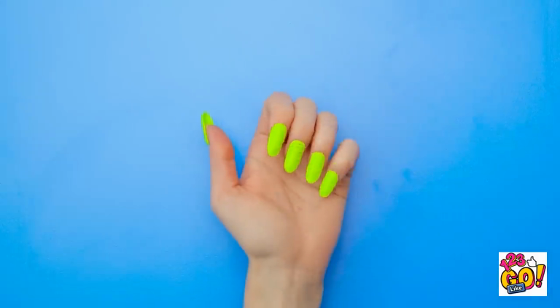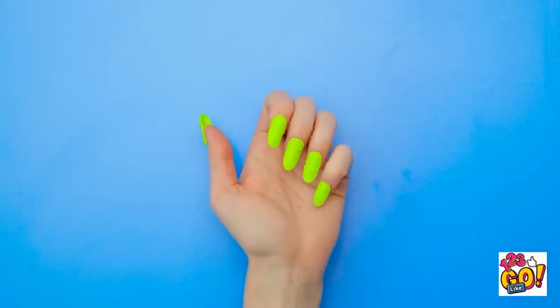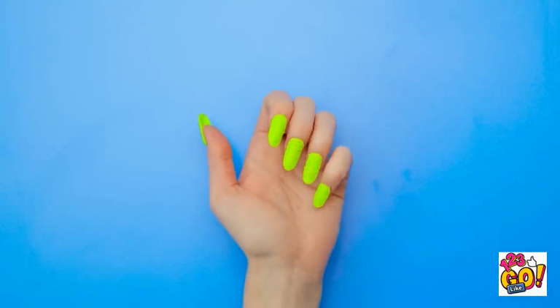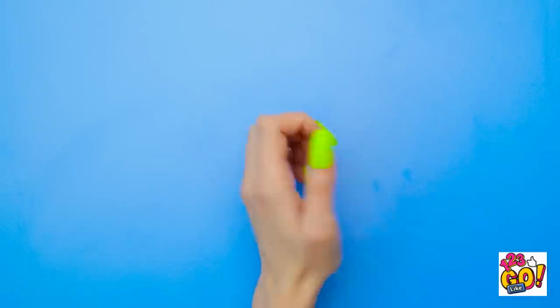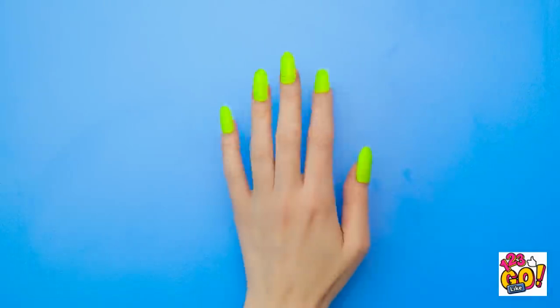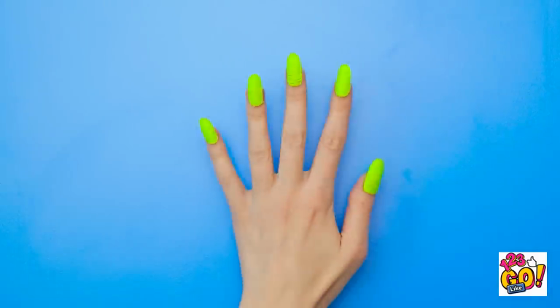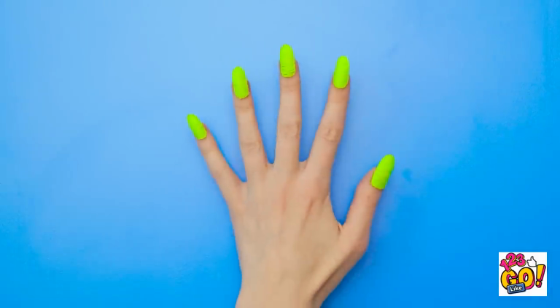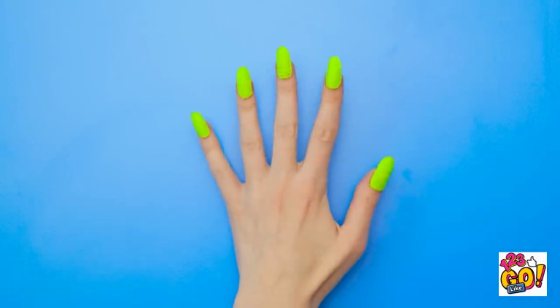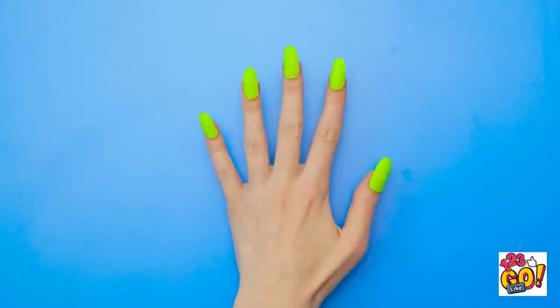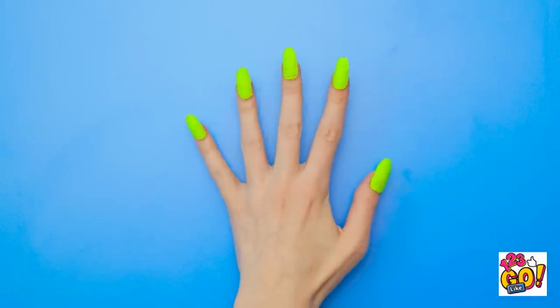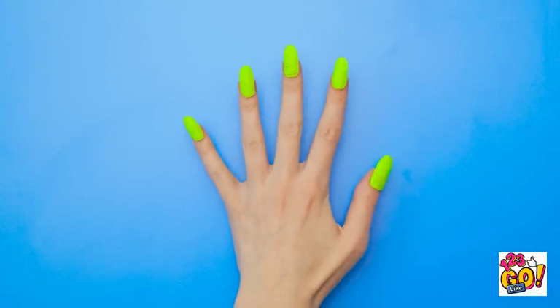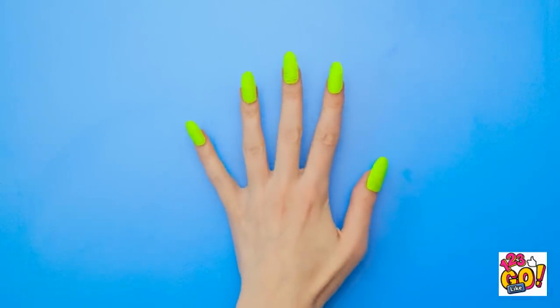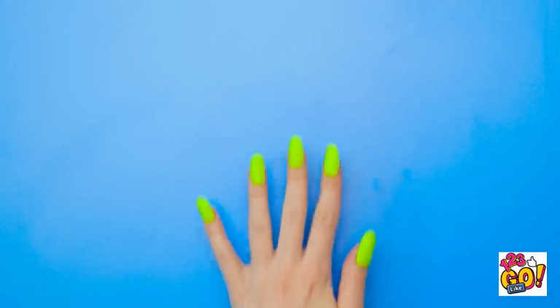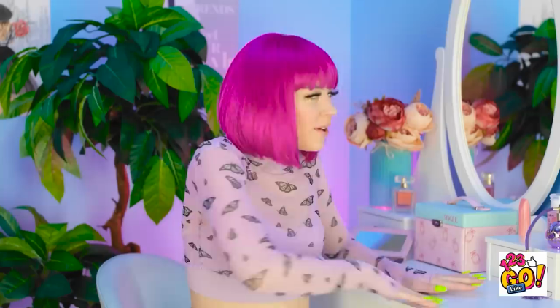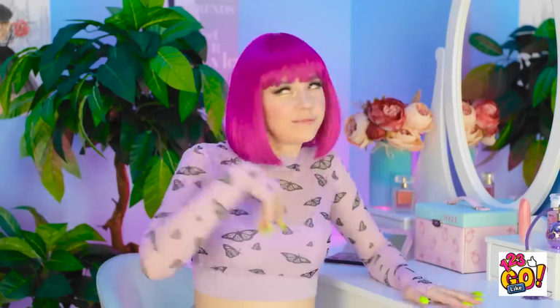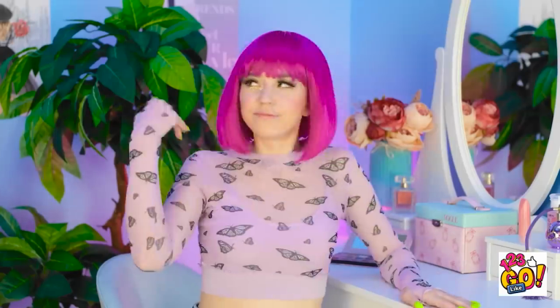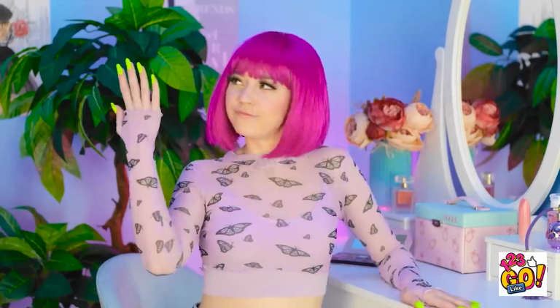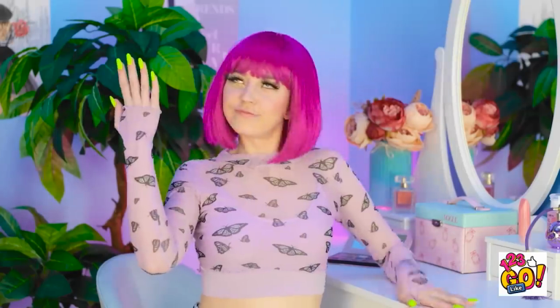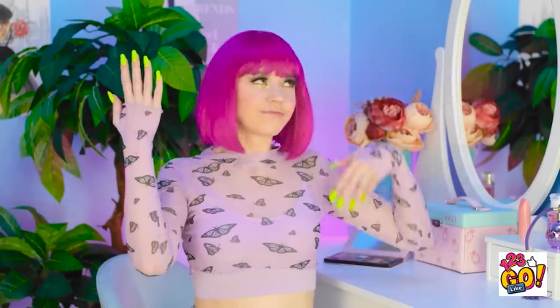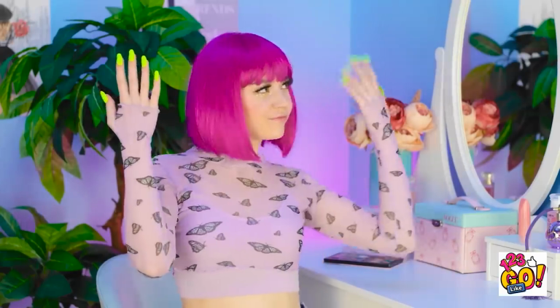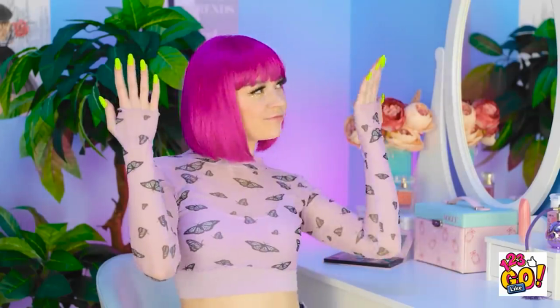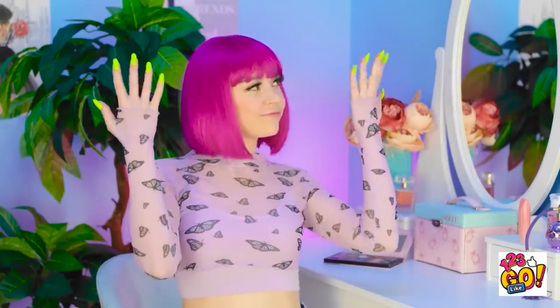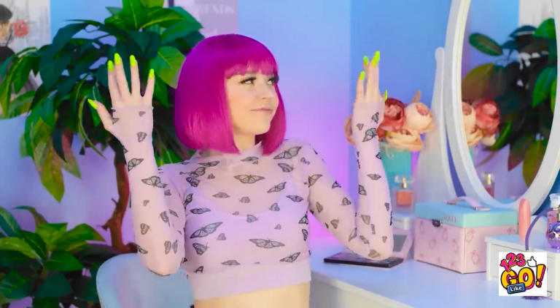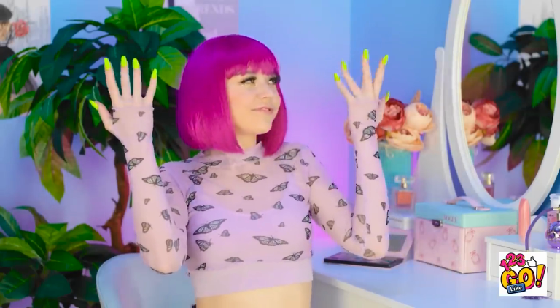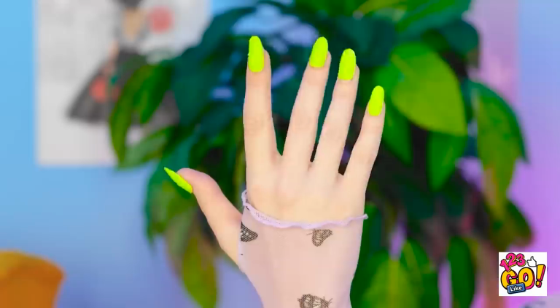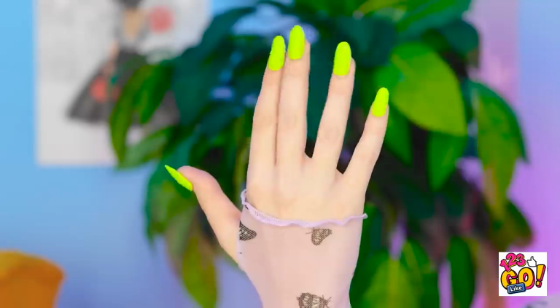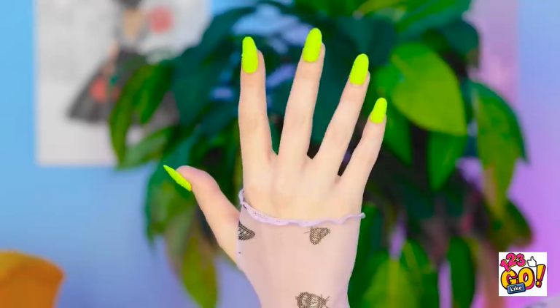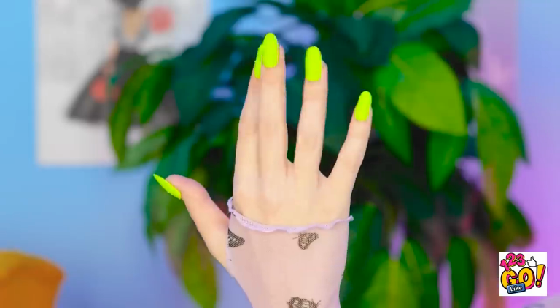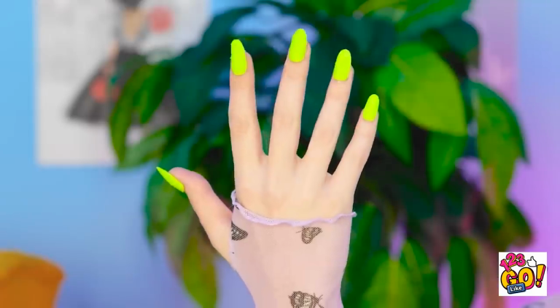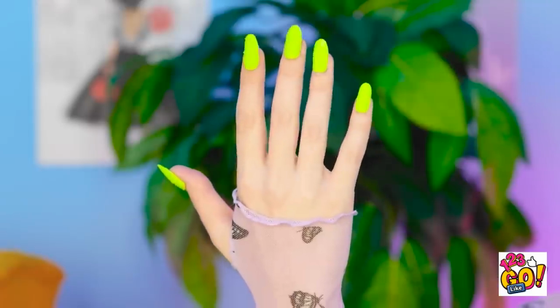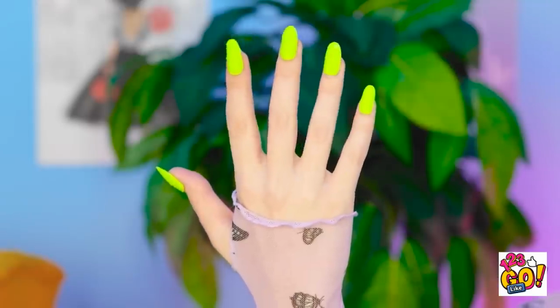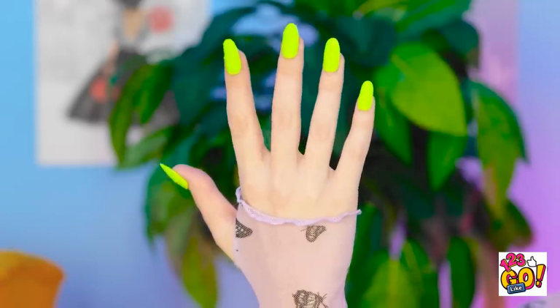Looking good, girl! Wow! Now I'm ready! They look amazing!